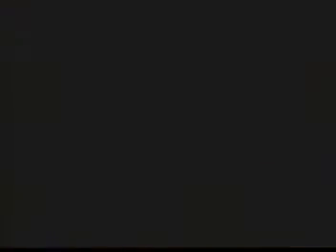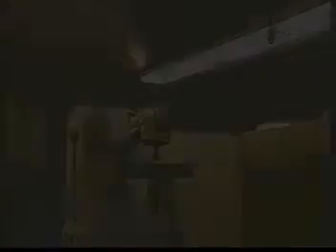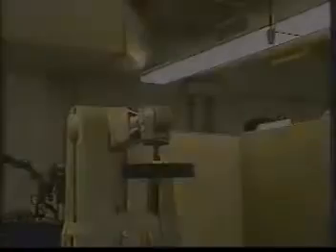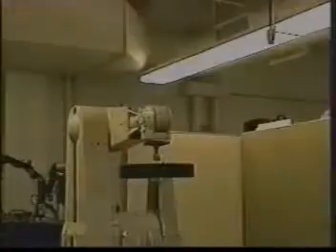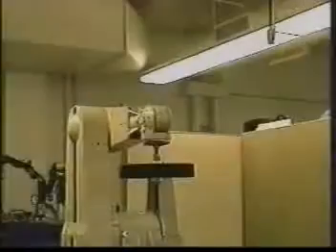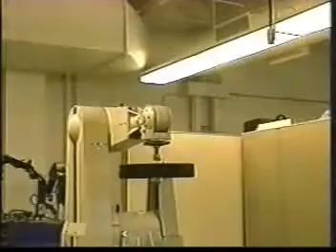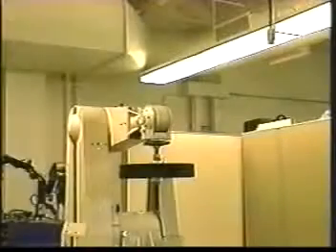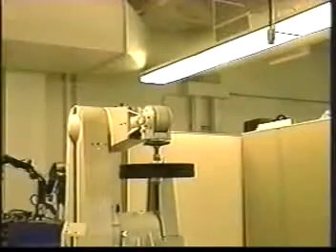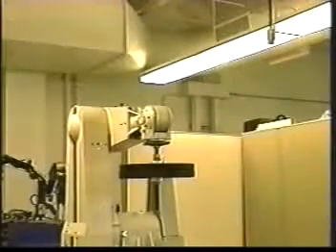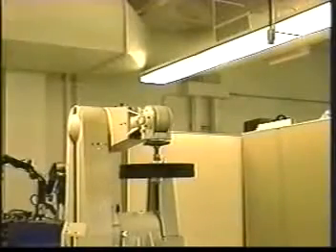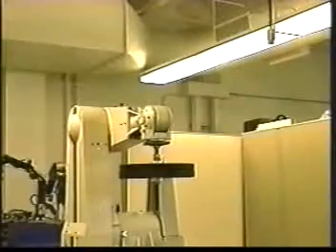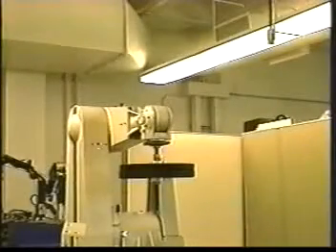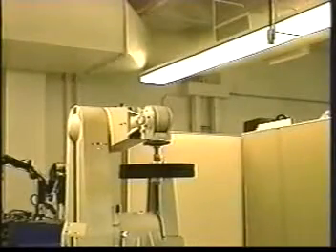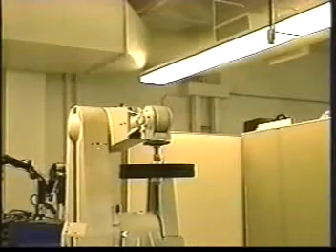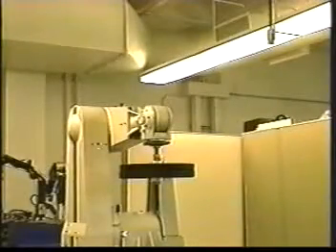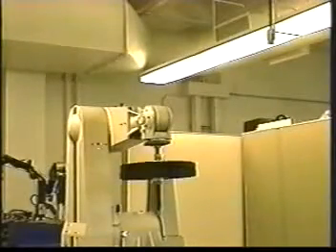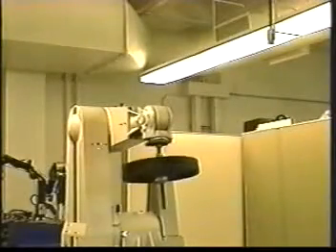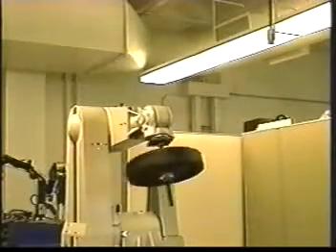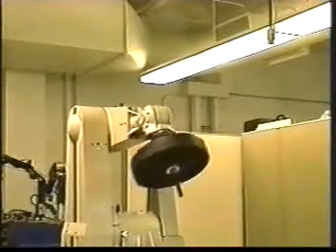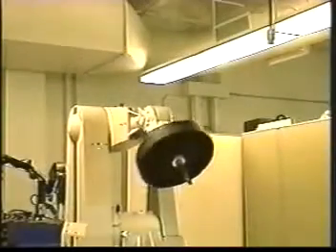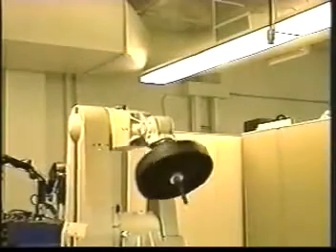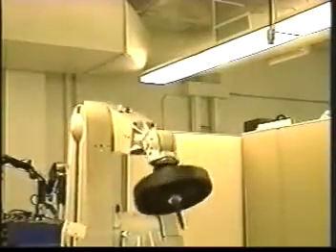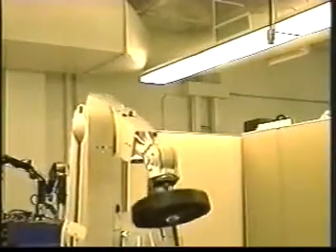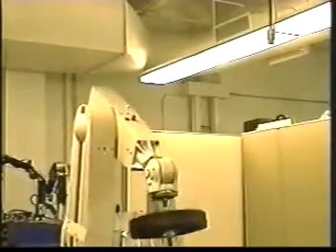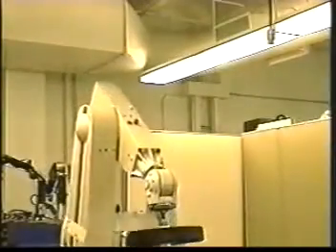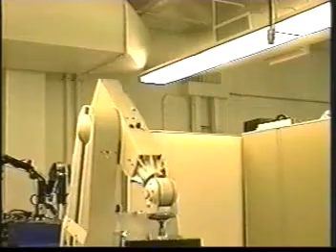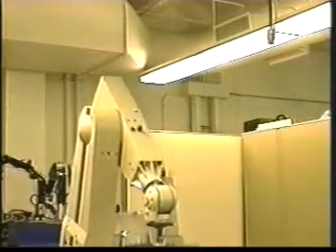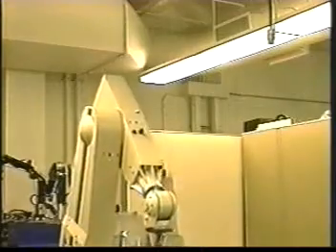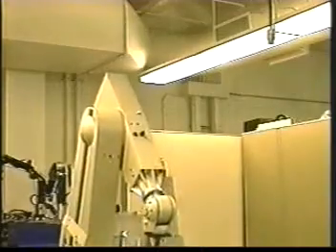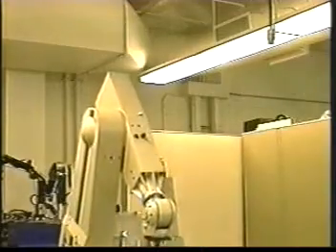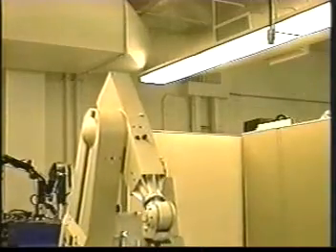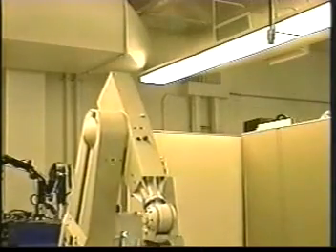Next, we attempt to move 90 pounds on the same path. The attempt fails, demonstrating the 45 pound limit.